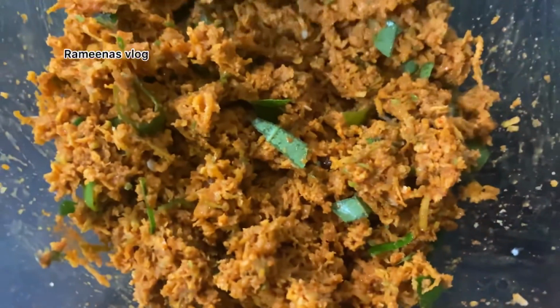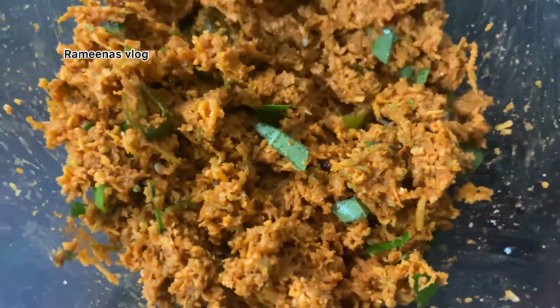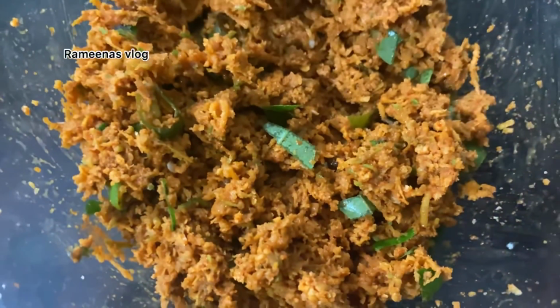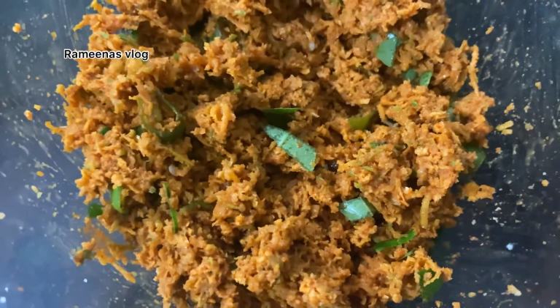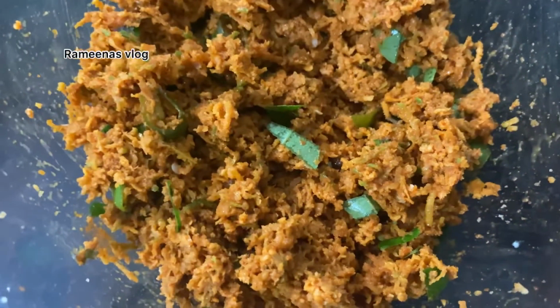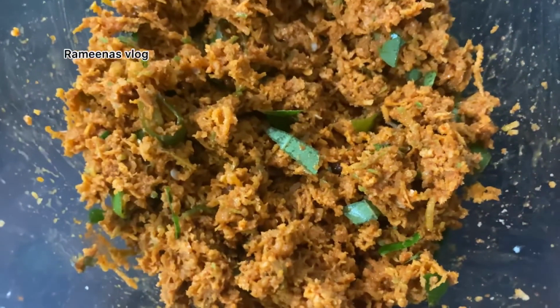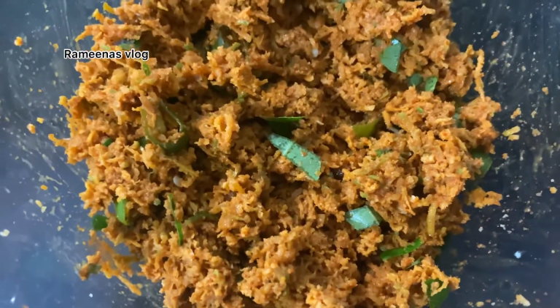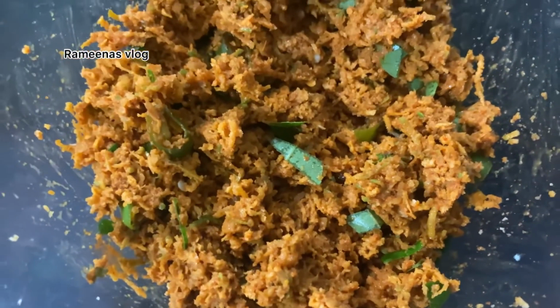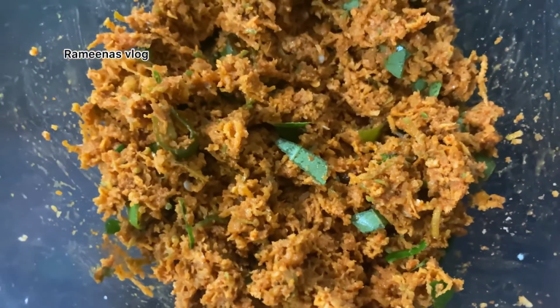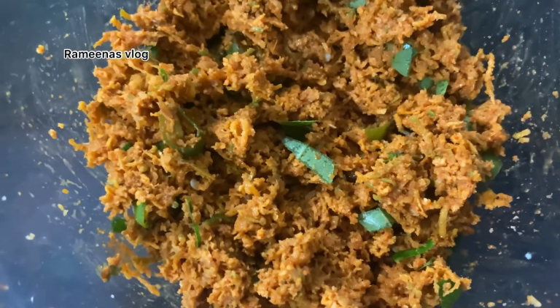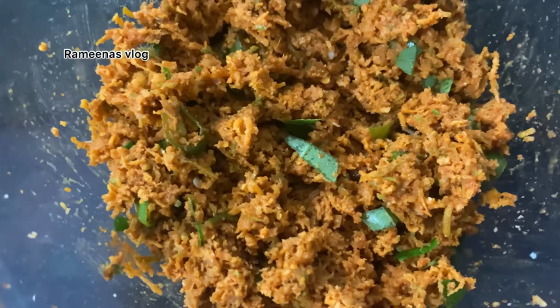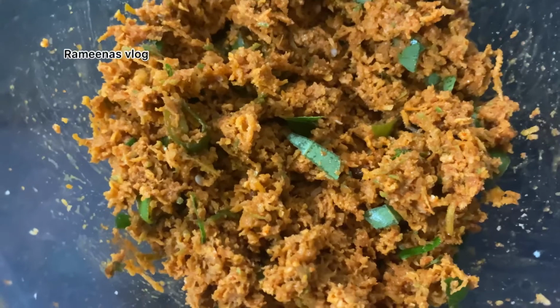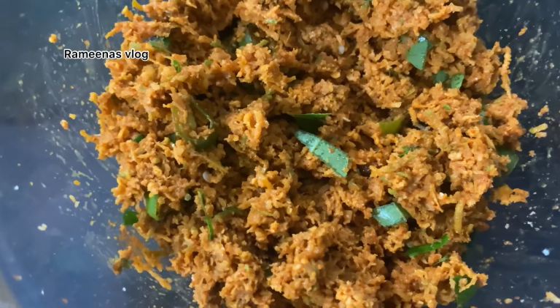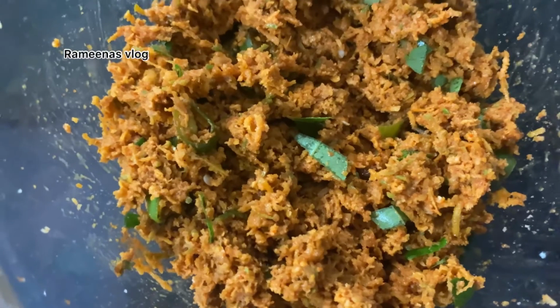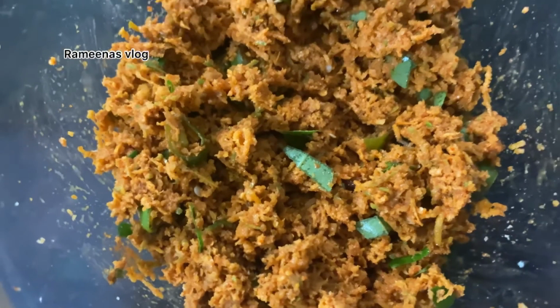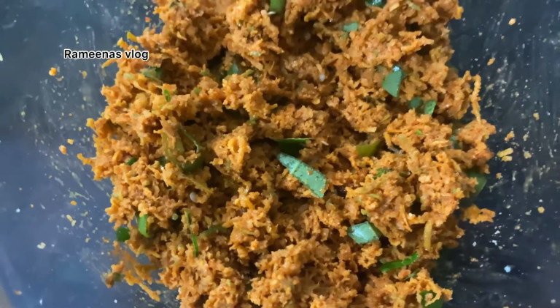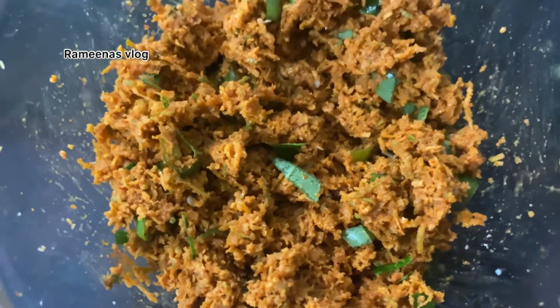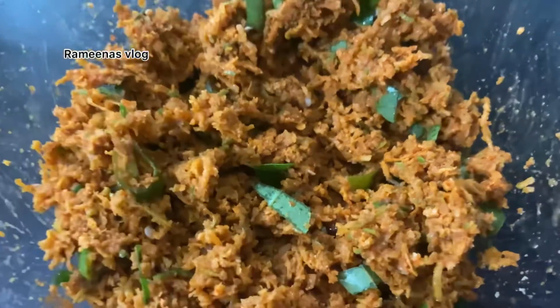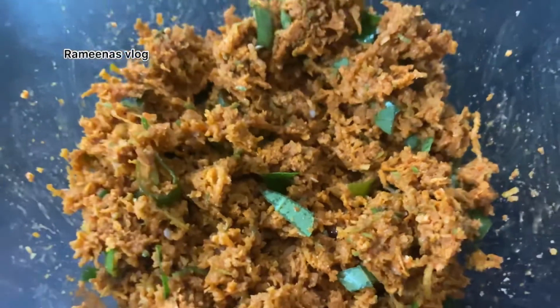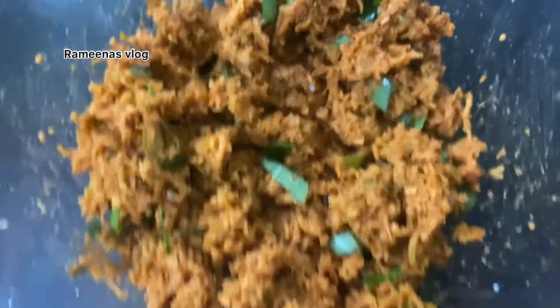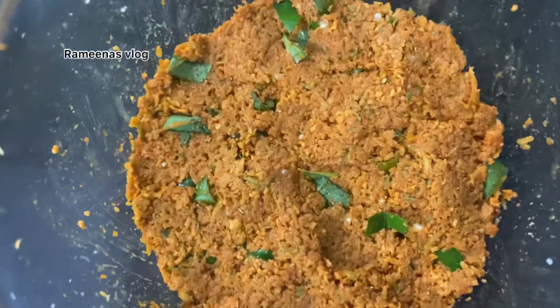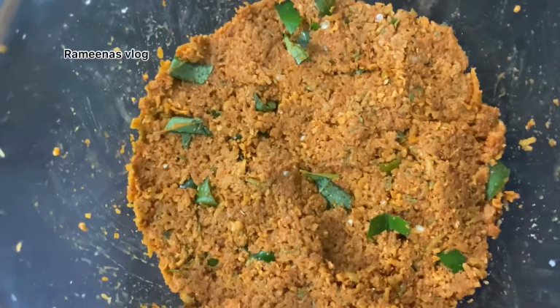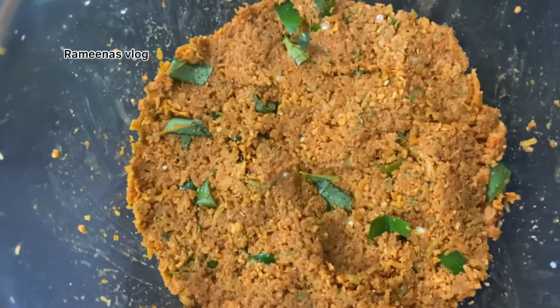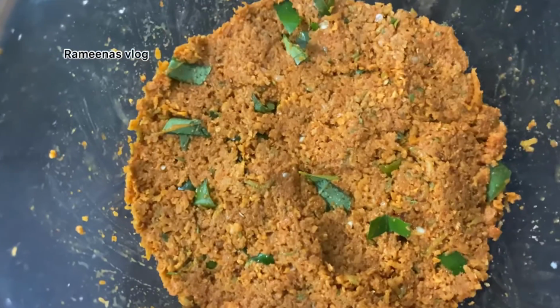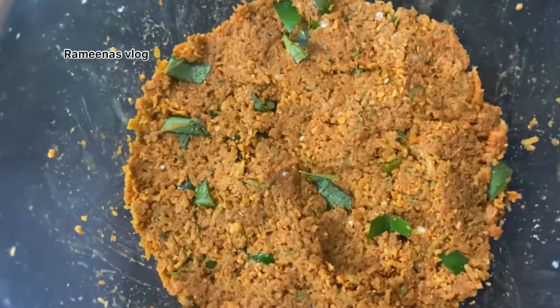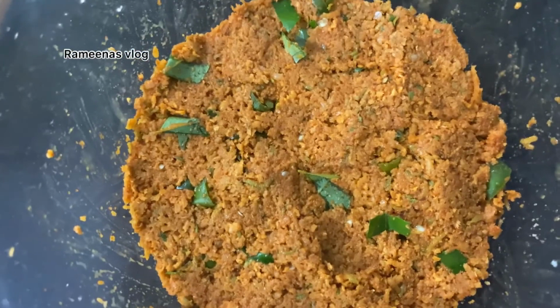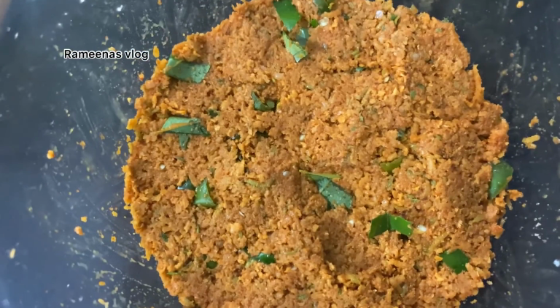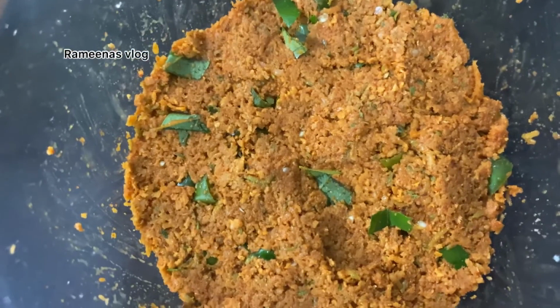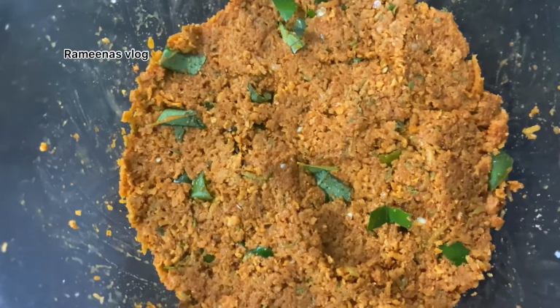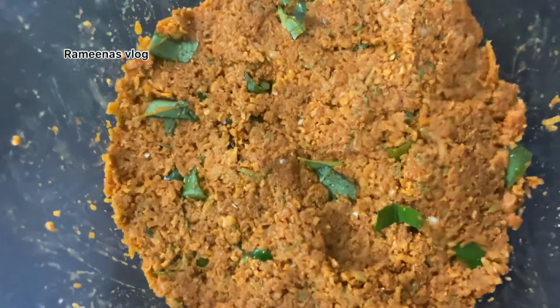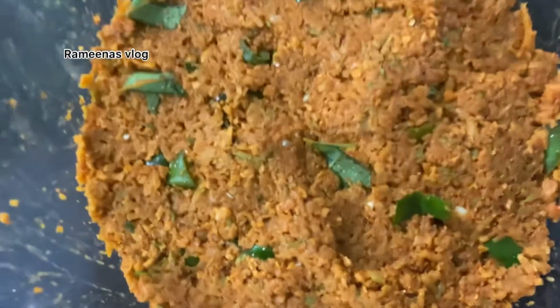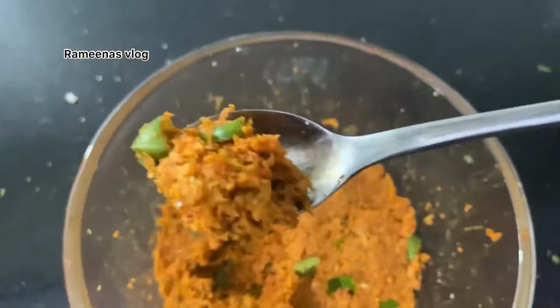Let's try it again. It's our favorite food.